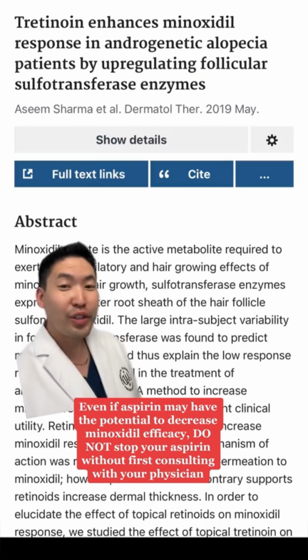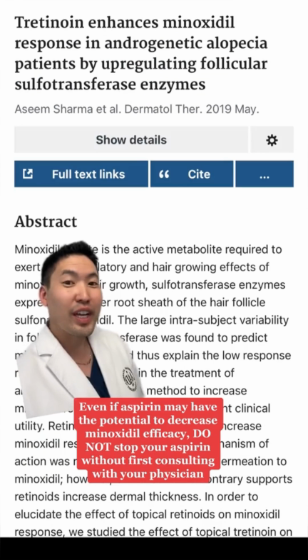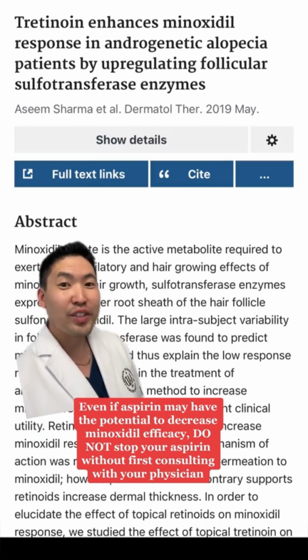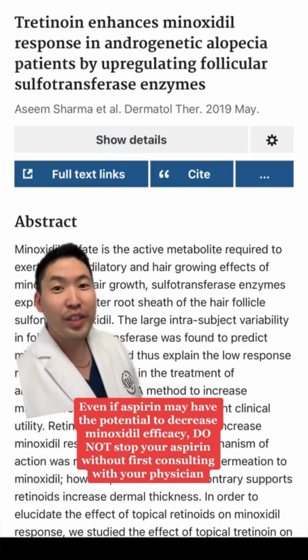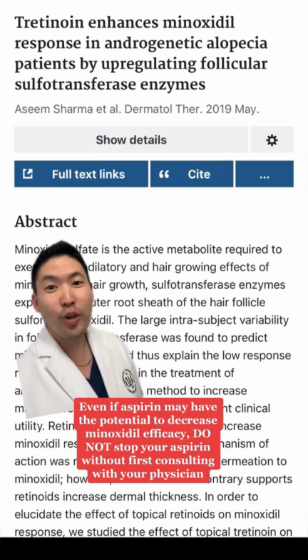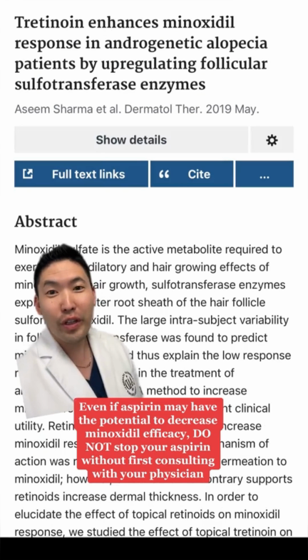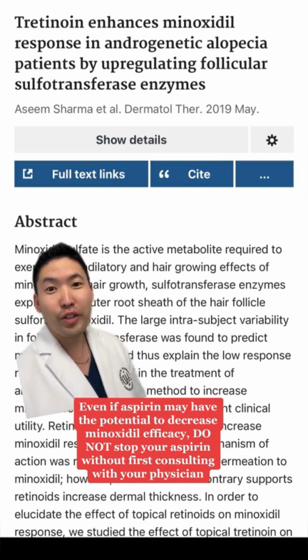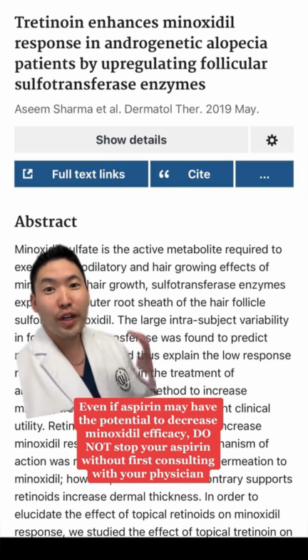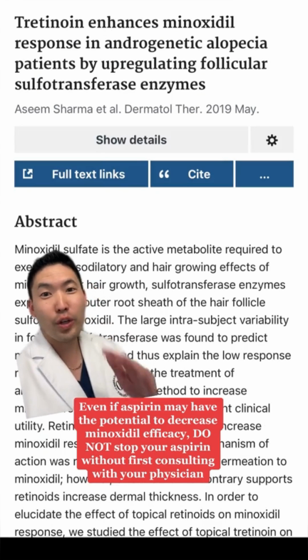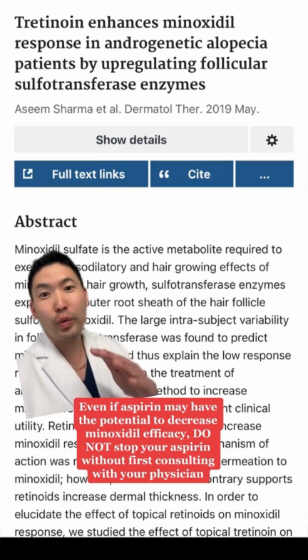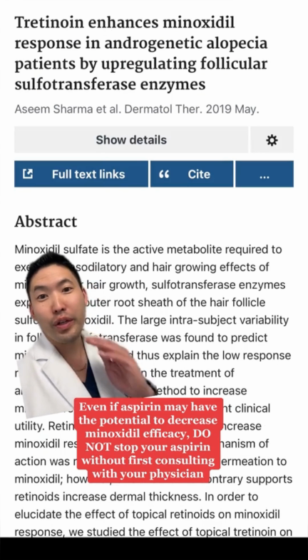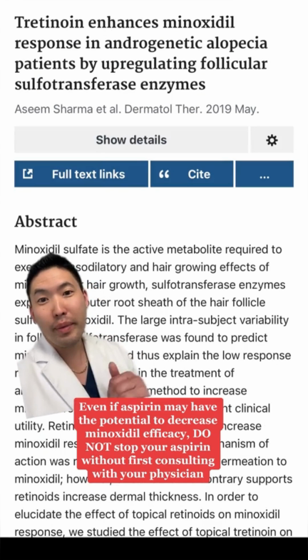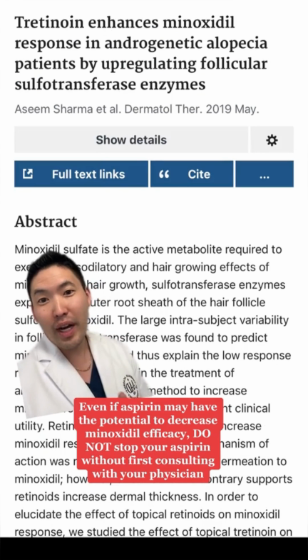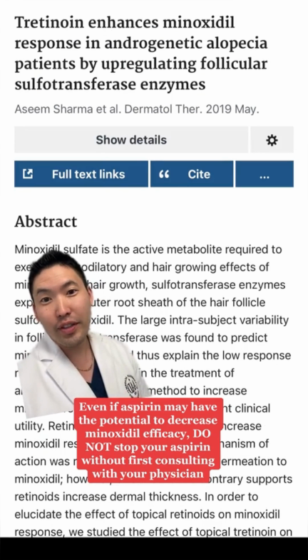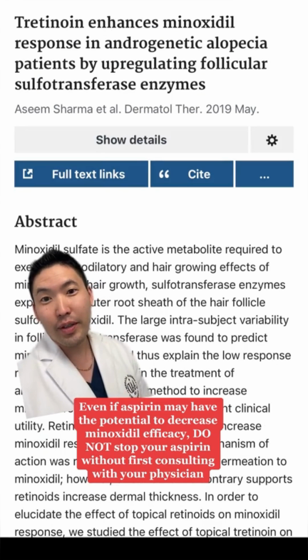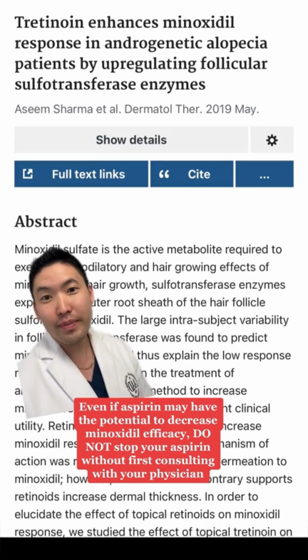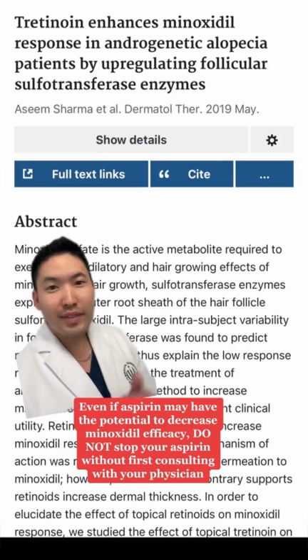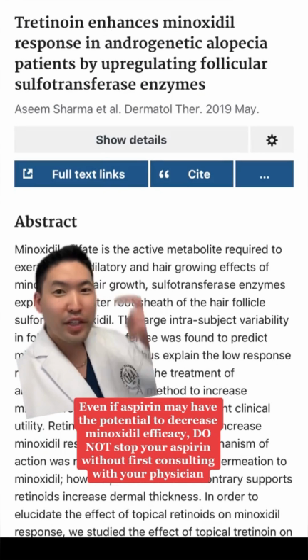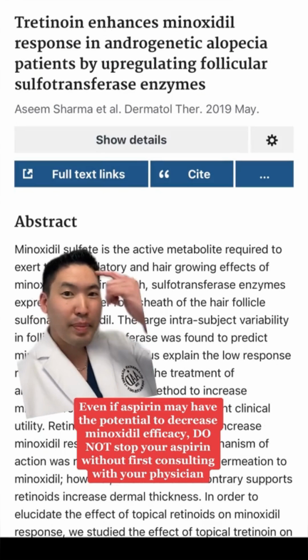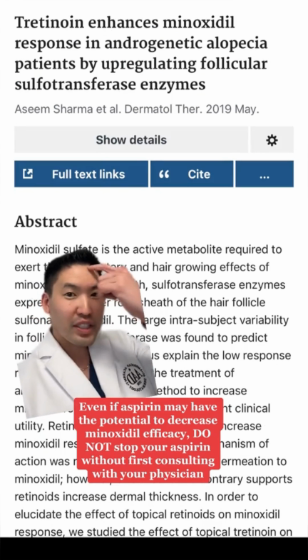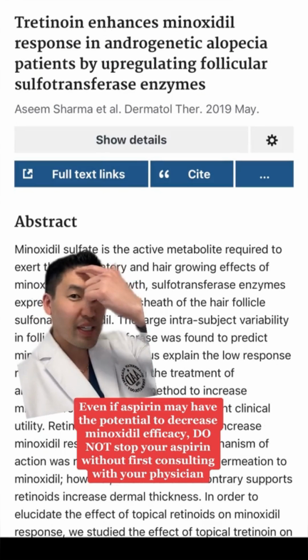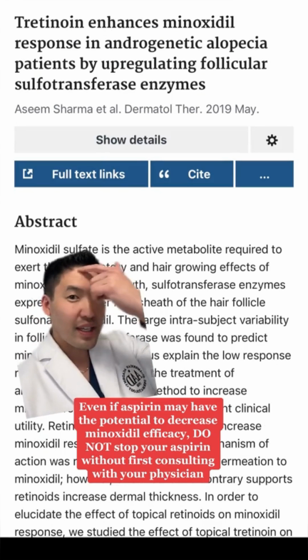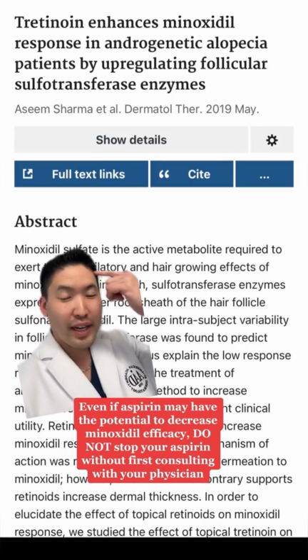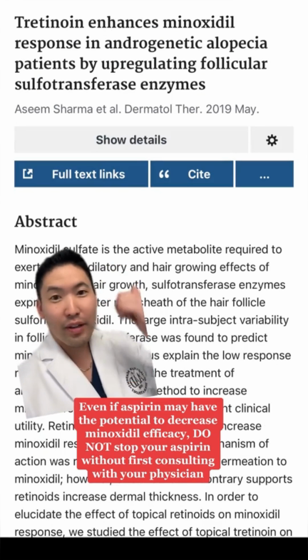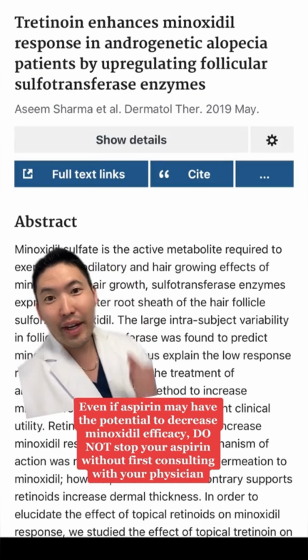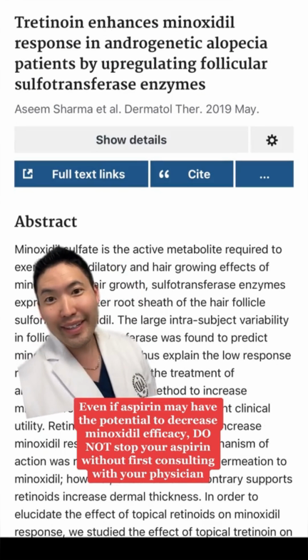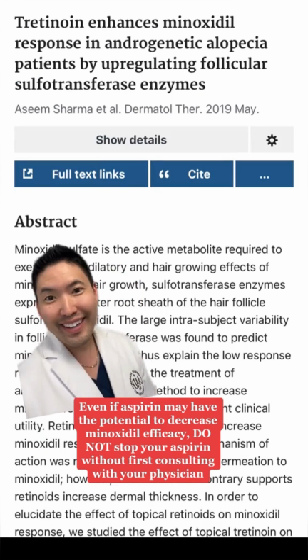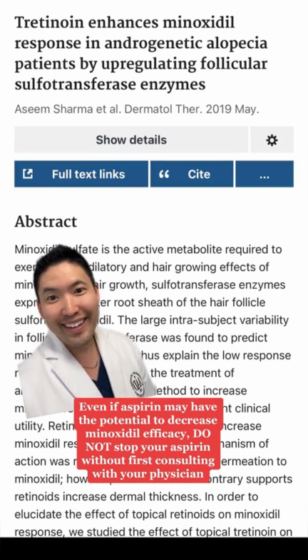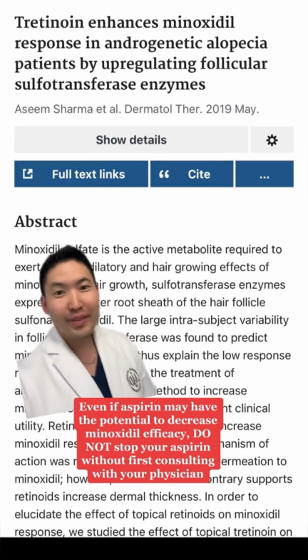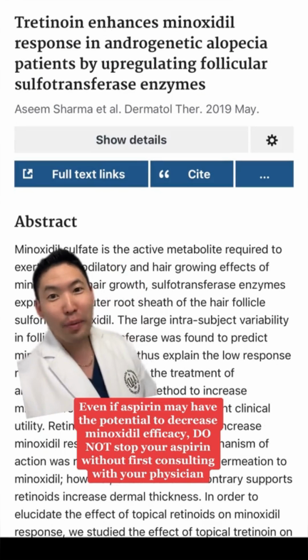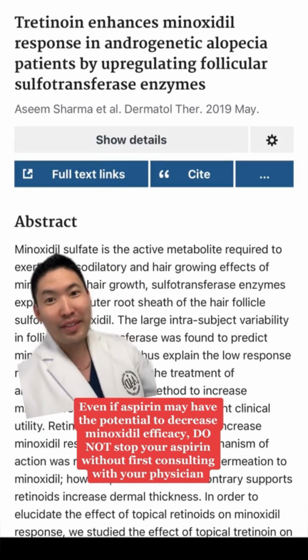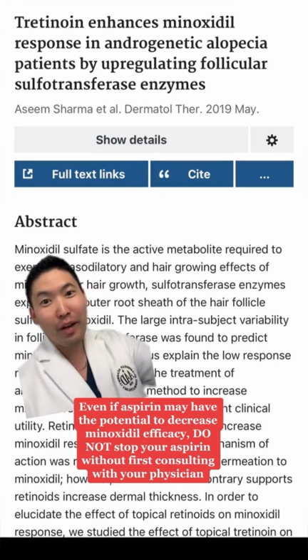So yes, you can totally use tretinoin with your minoxidil, especially at that hairline. Hope this helps.